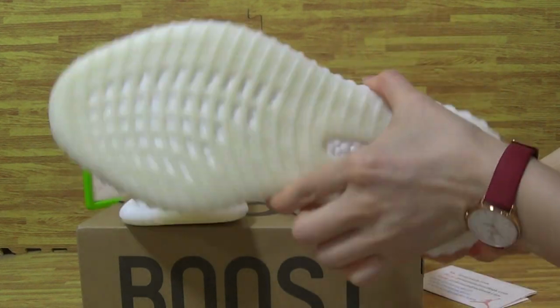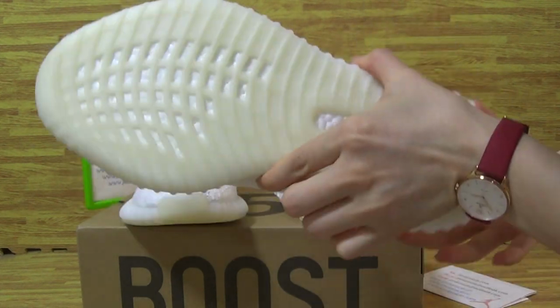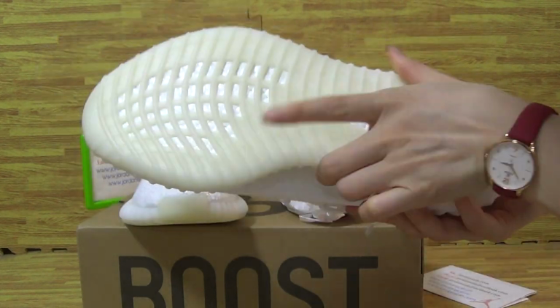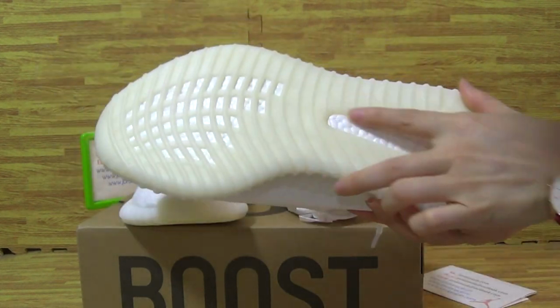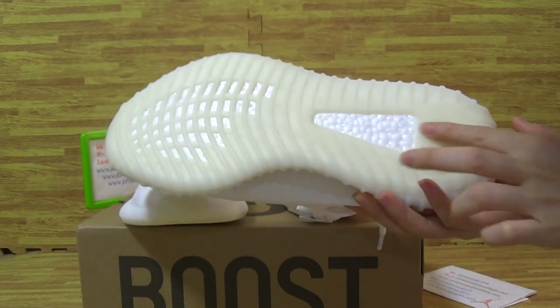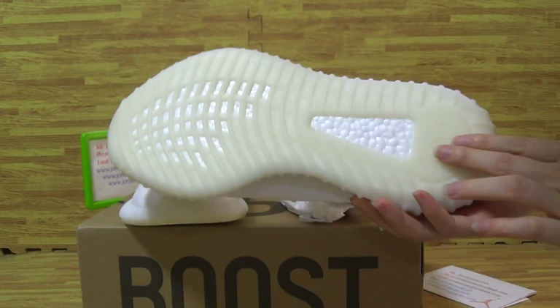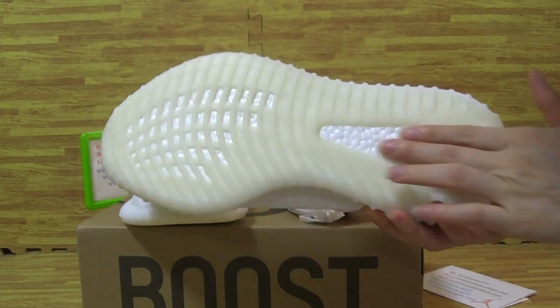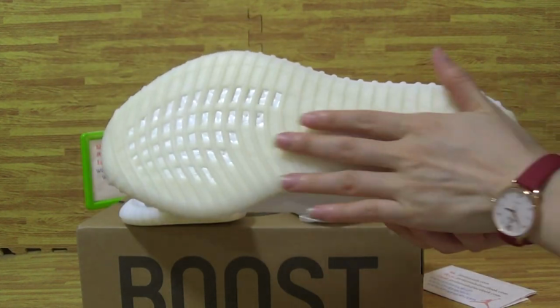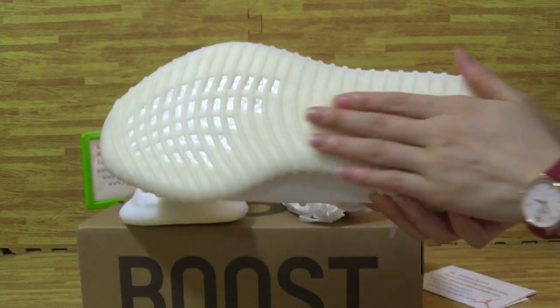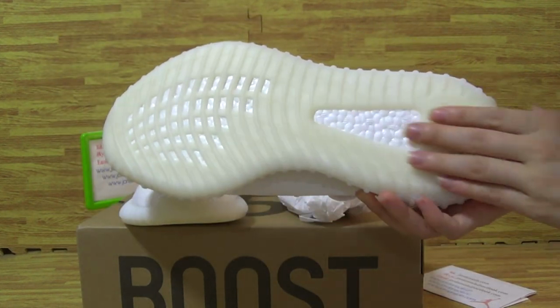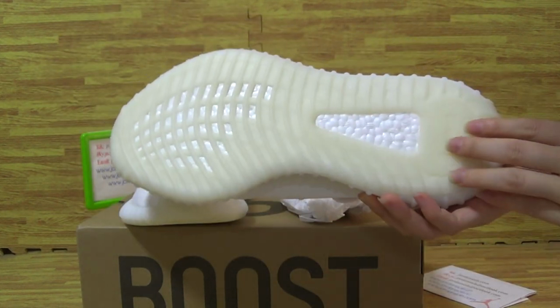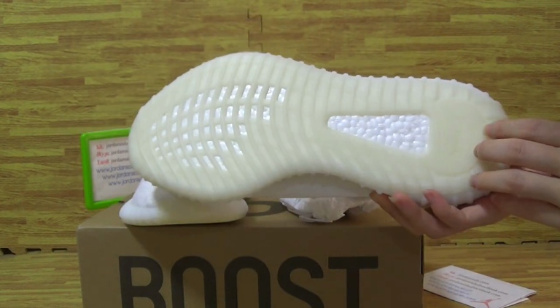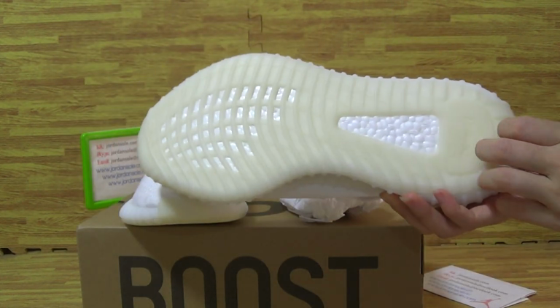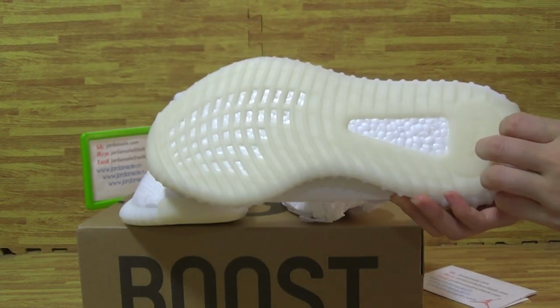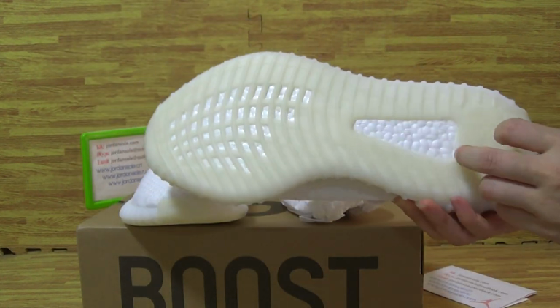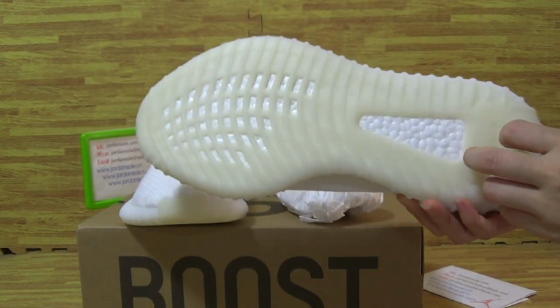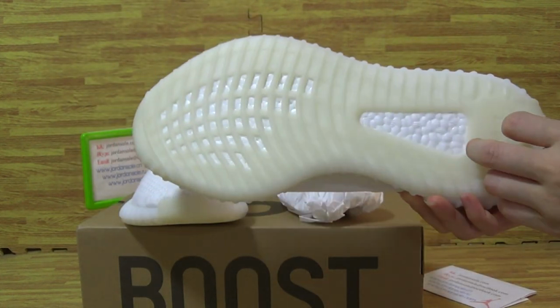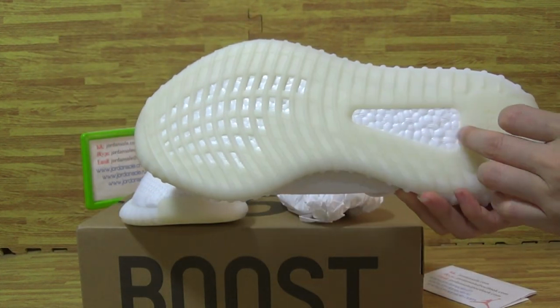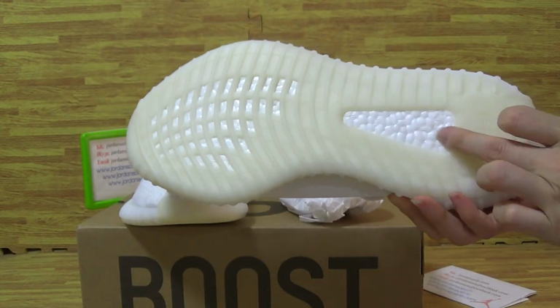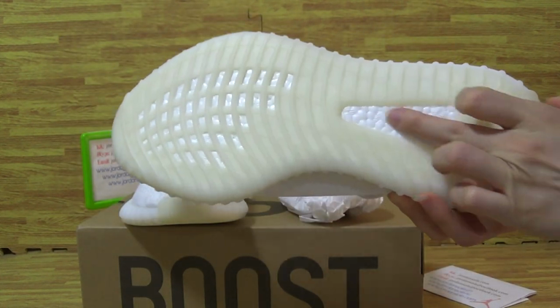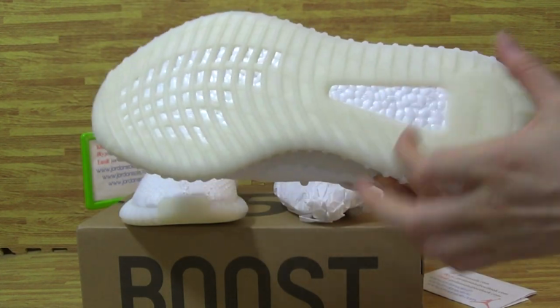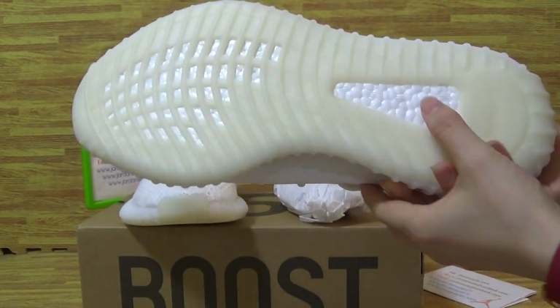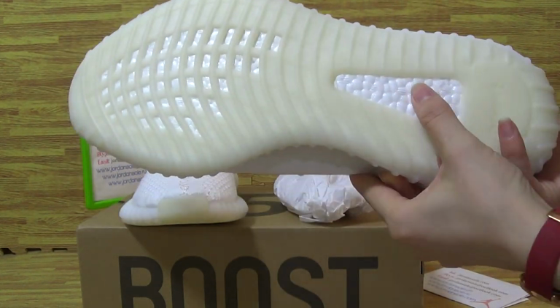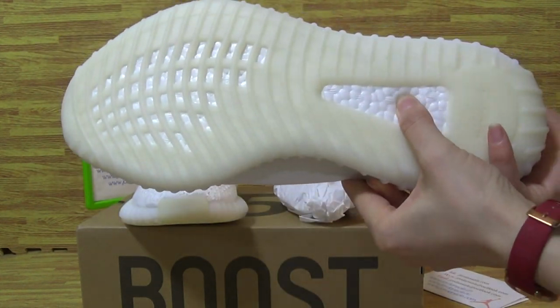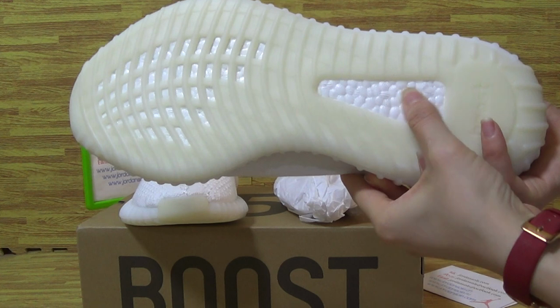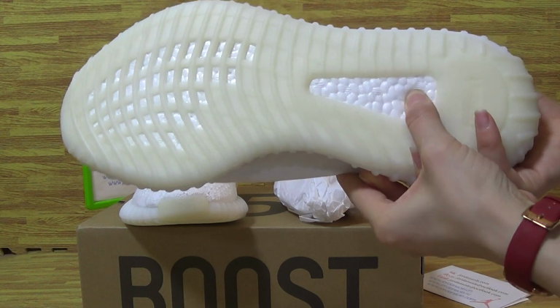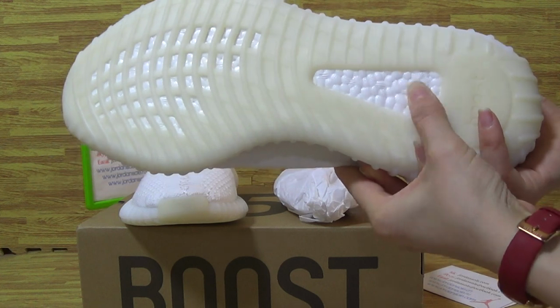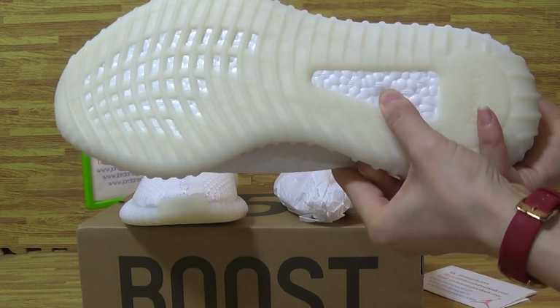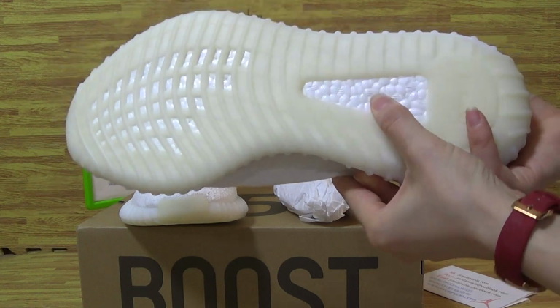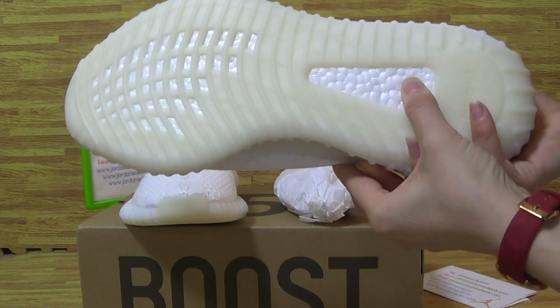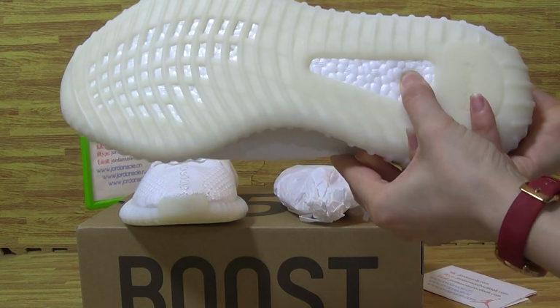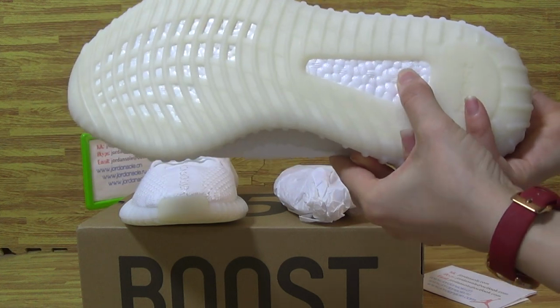Now let's have a look at the sole. It also features Boost on the shoes.